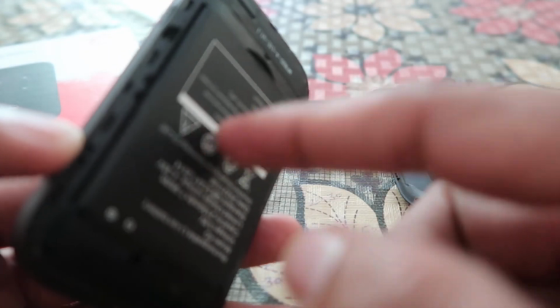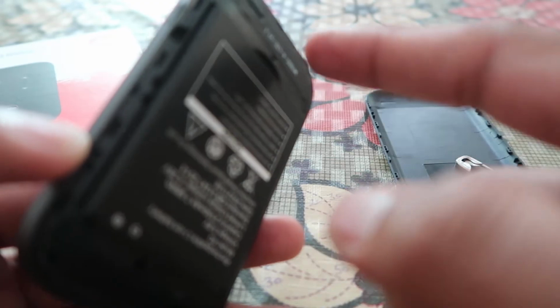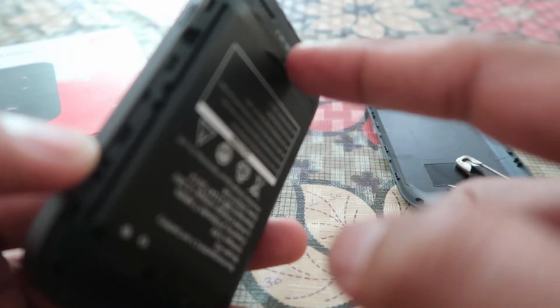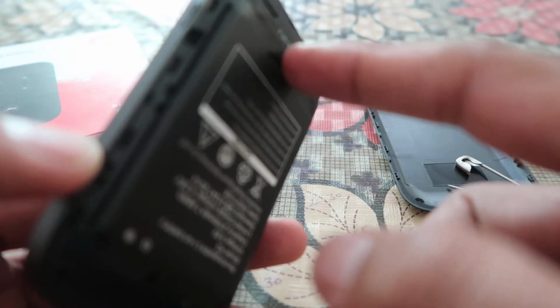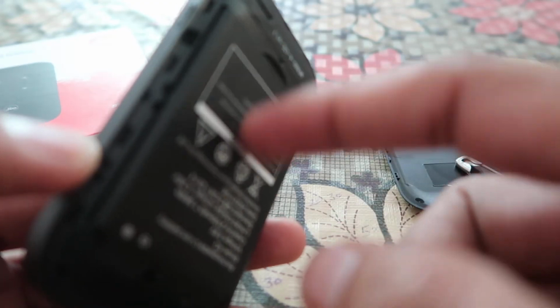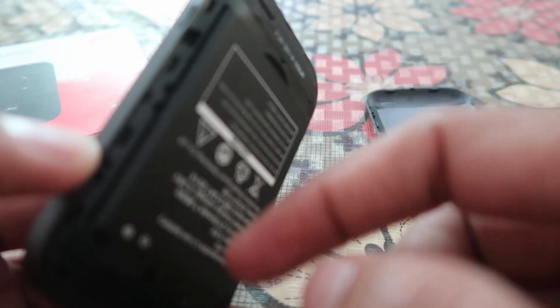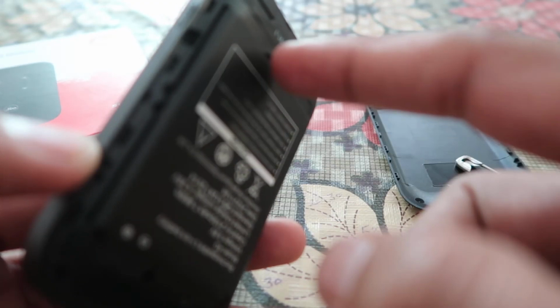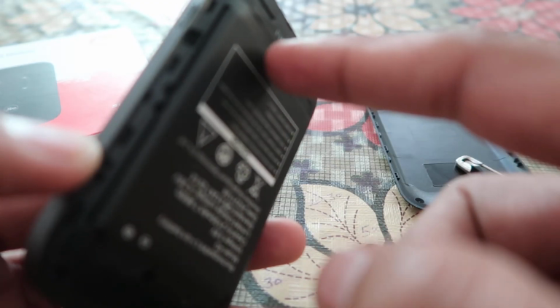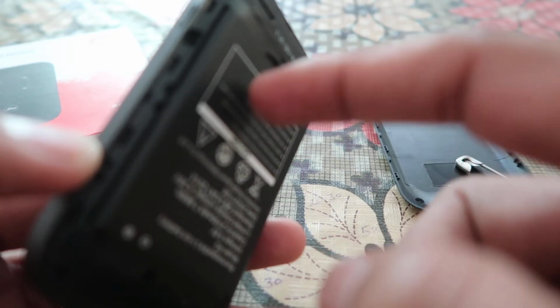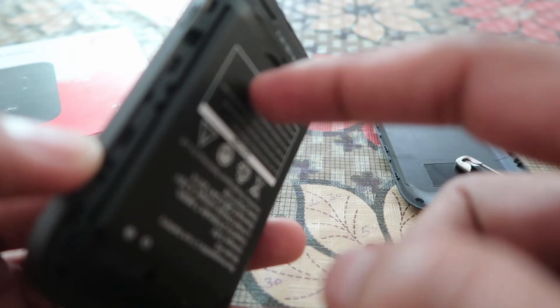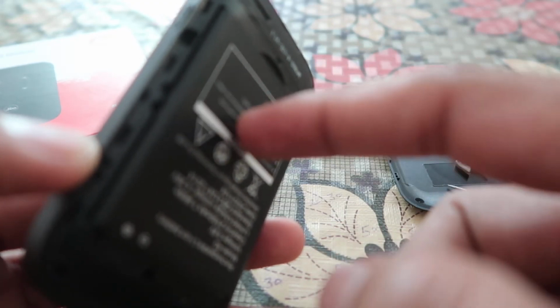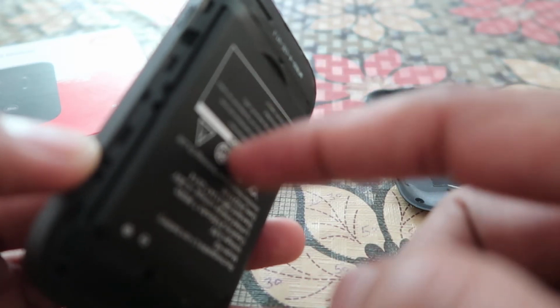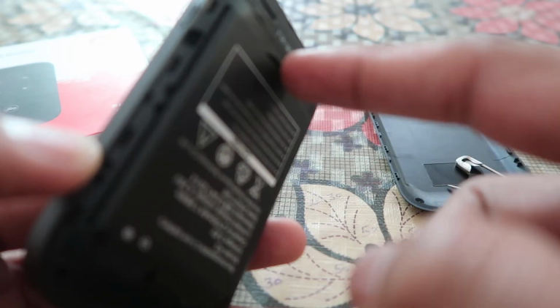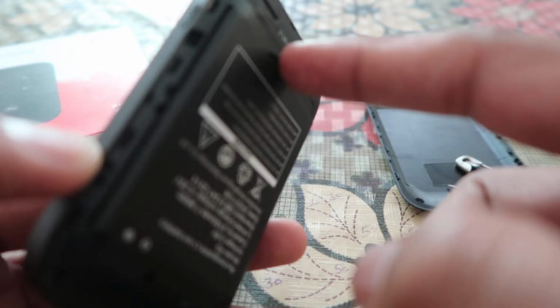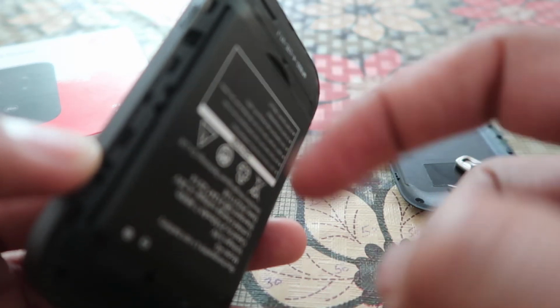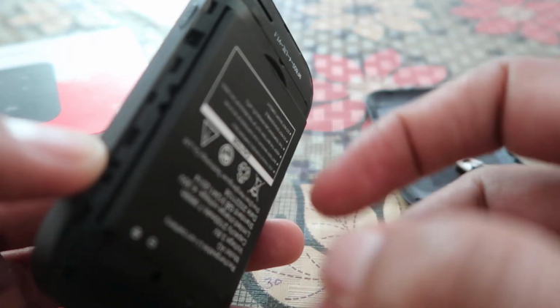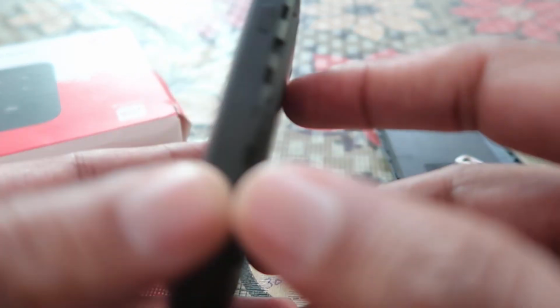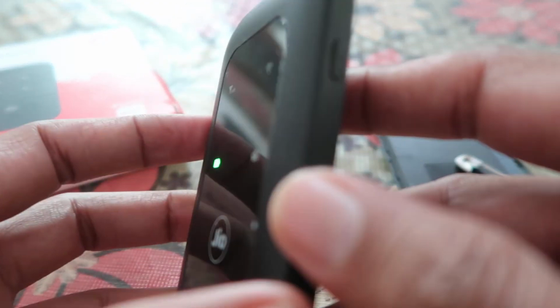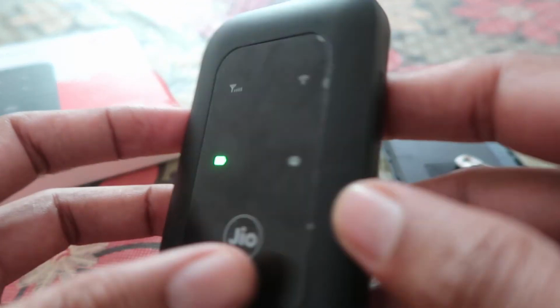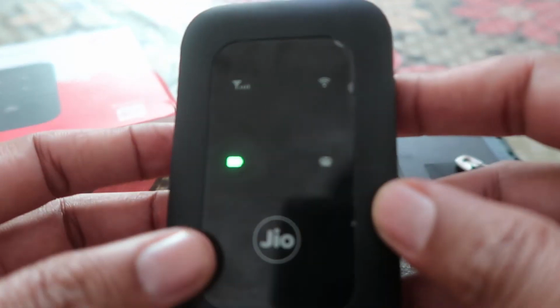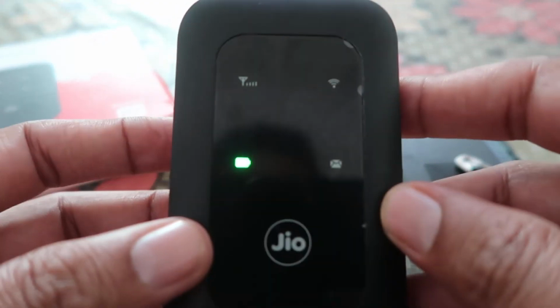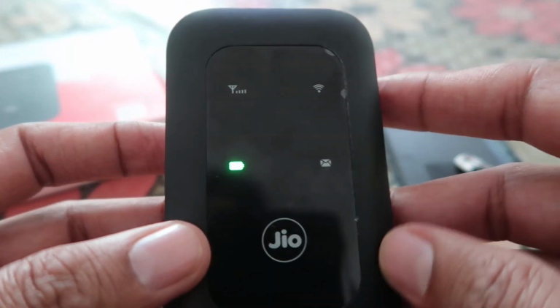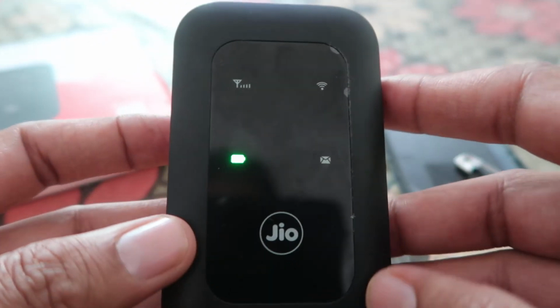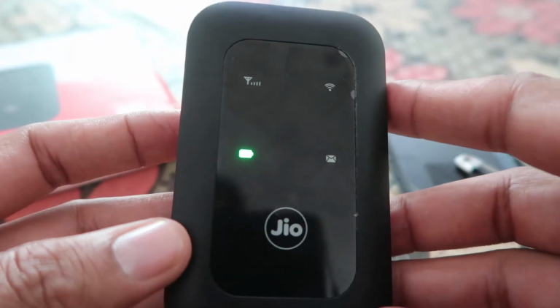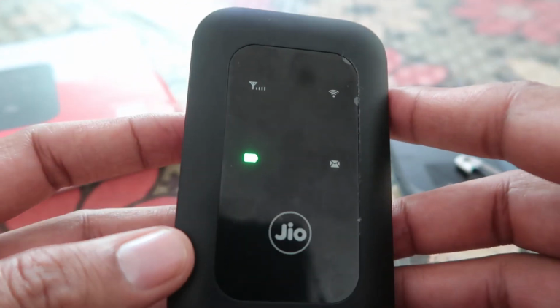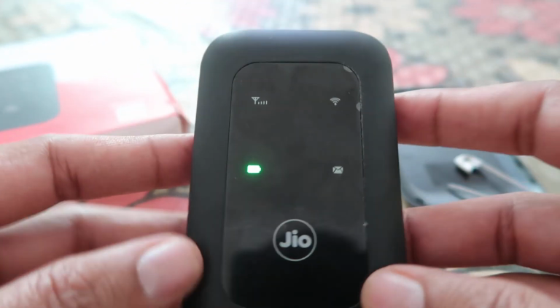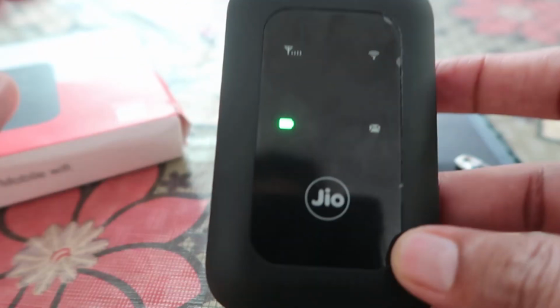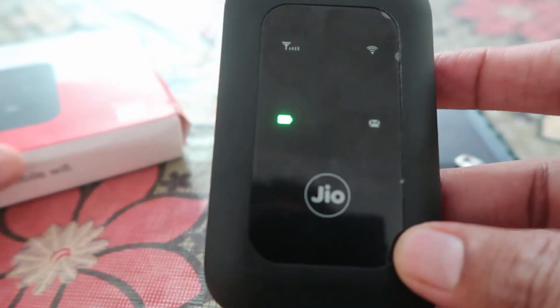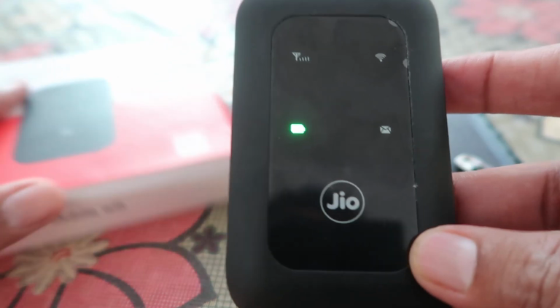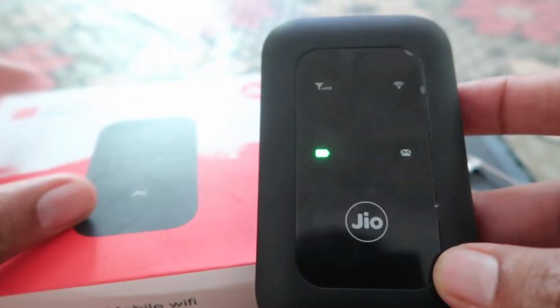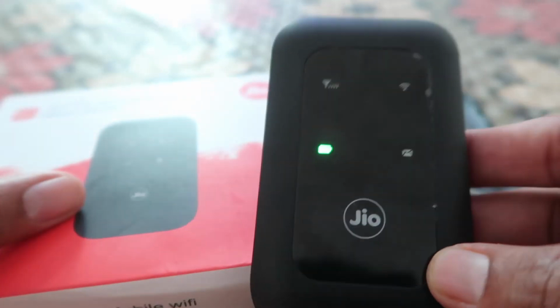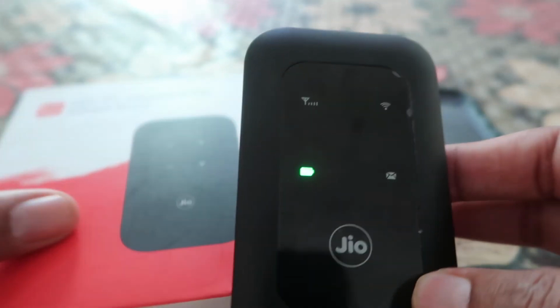Now you can easily connect this device via Wi-Fi. You have to find out the default password in the internal compartment after removing the battery.